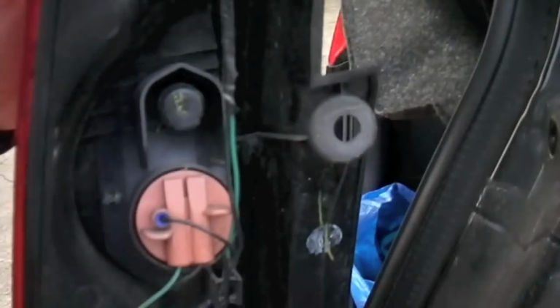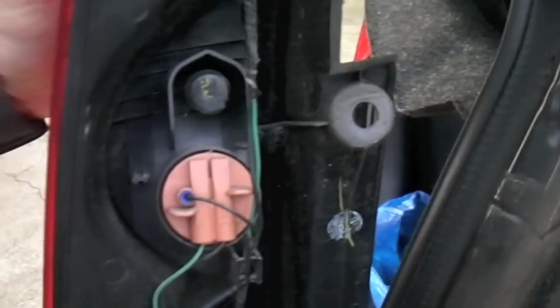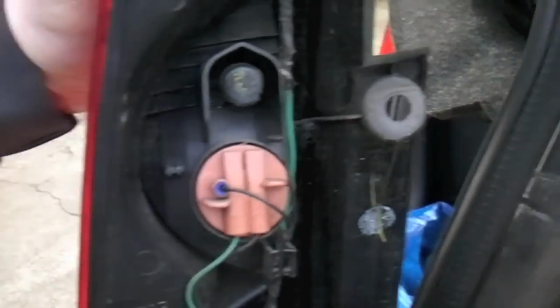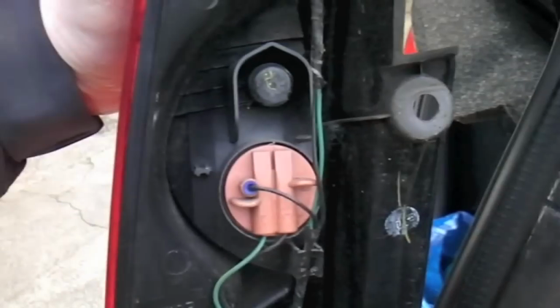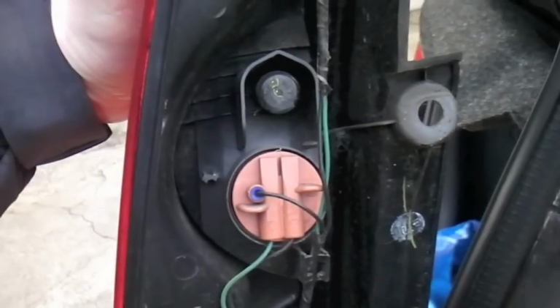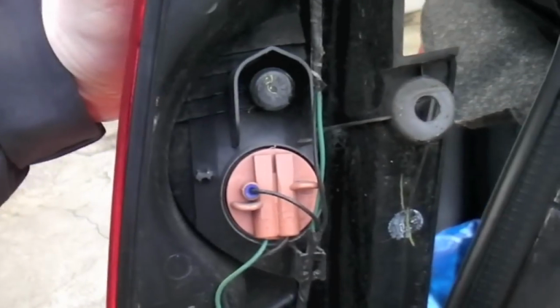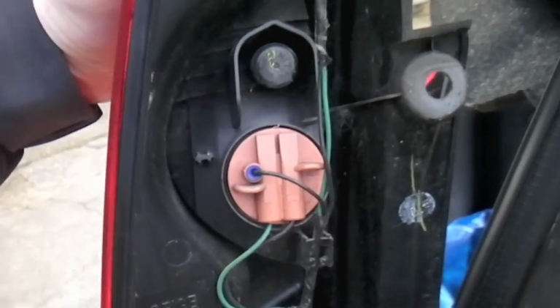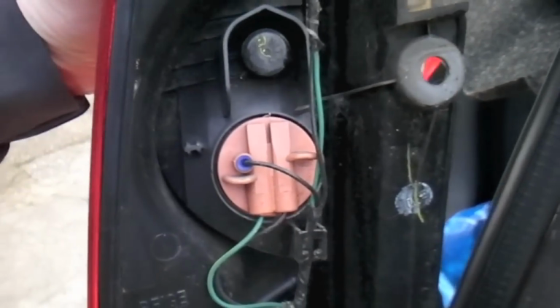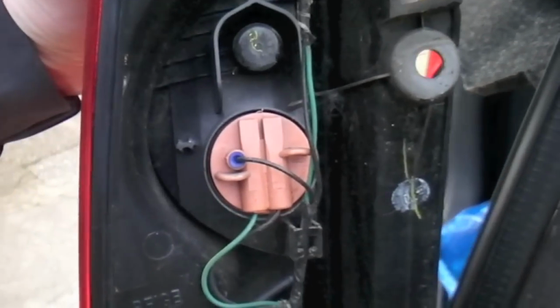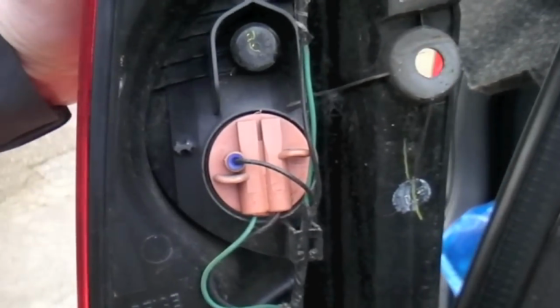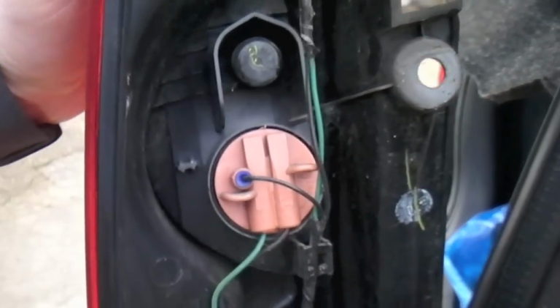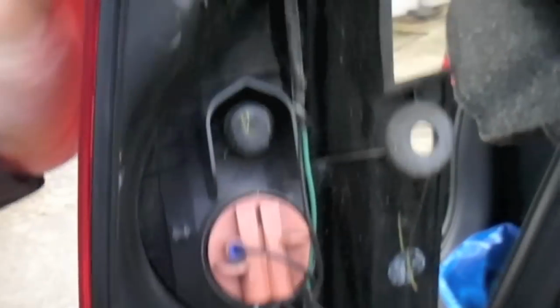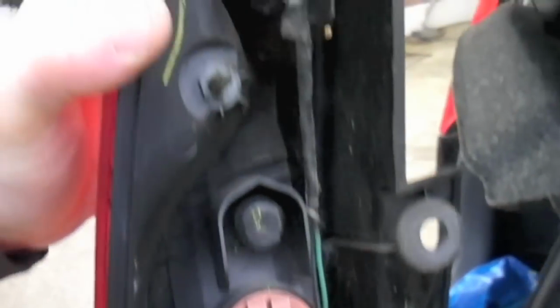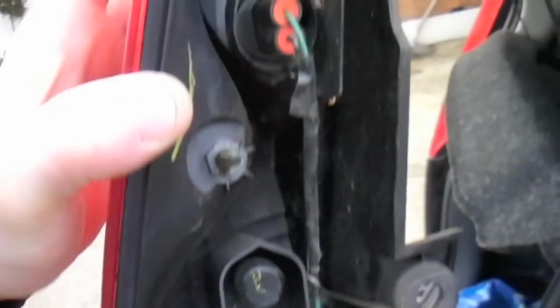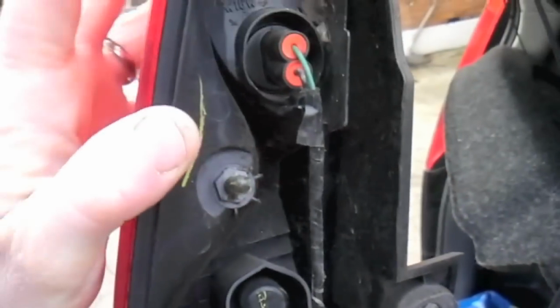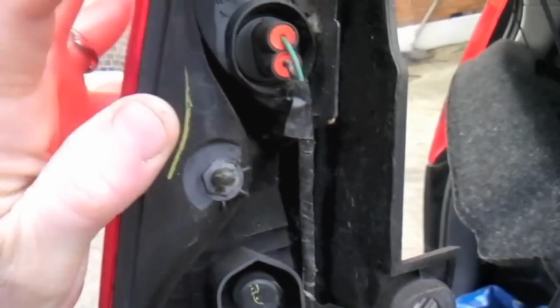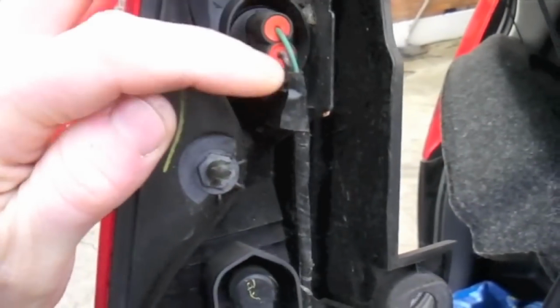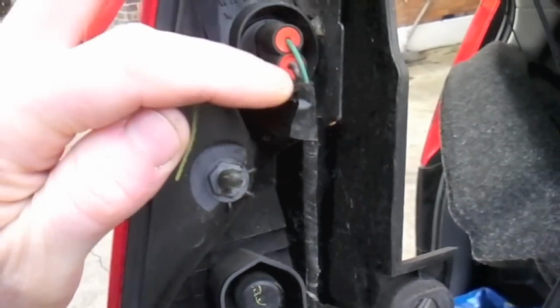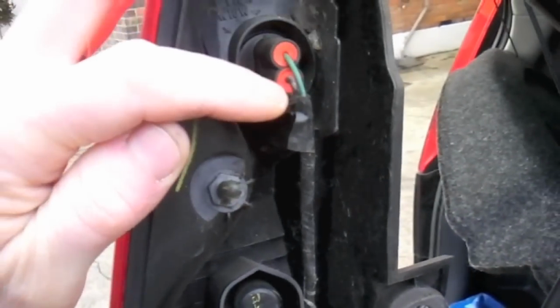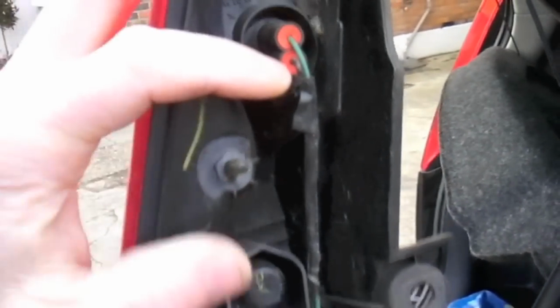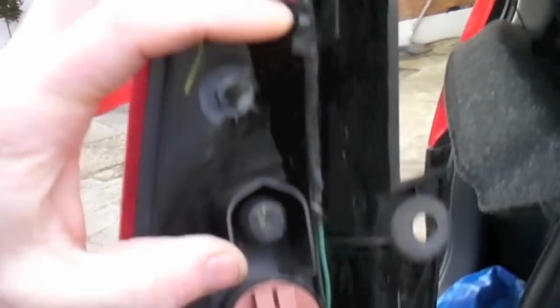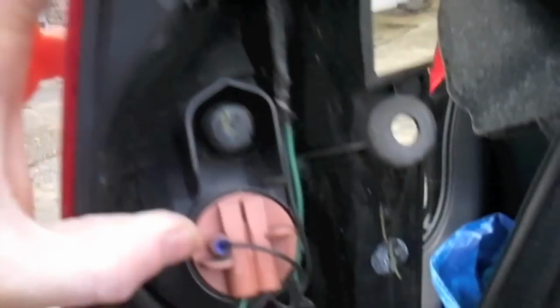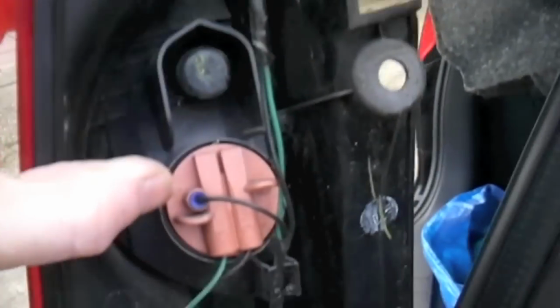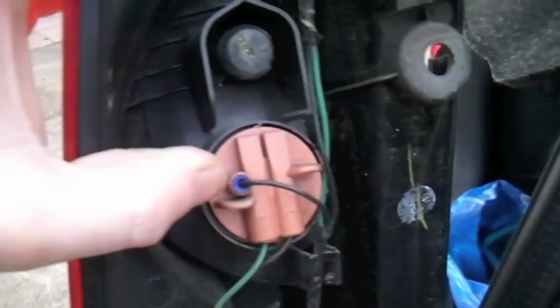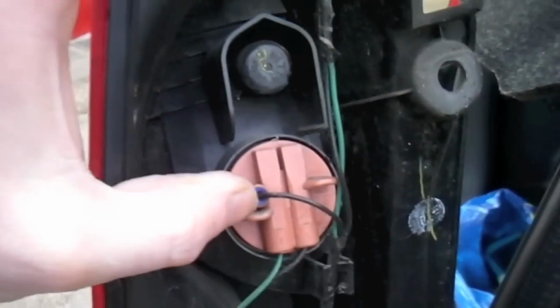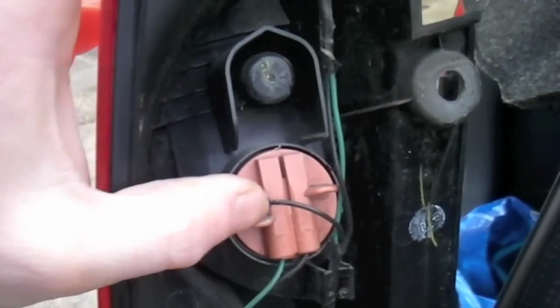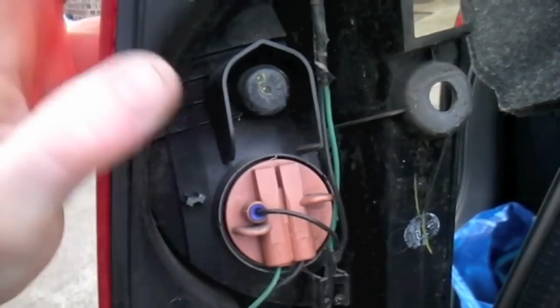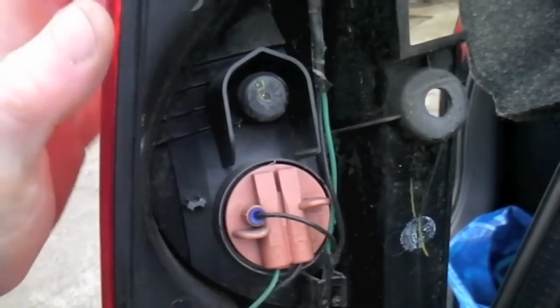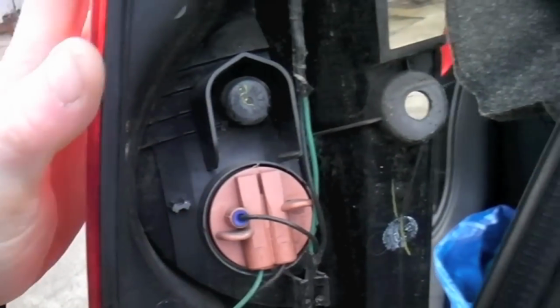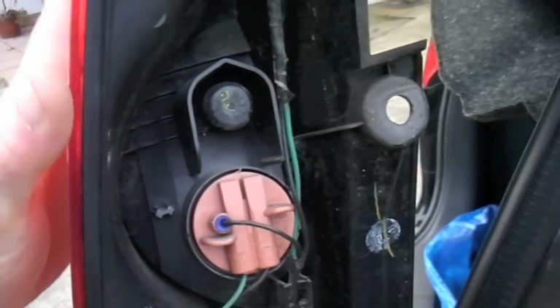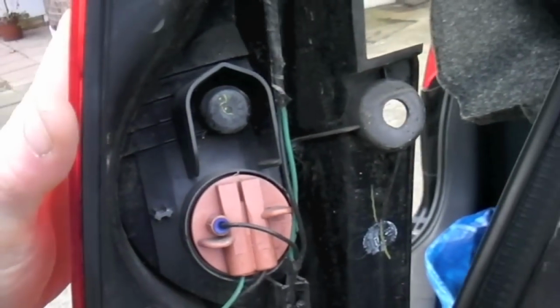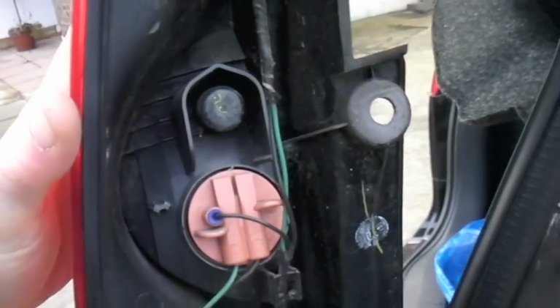And then I can change the bulb now. So each of these is a bulb, so I can check the brake light bulb, etc.